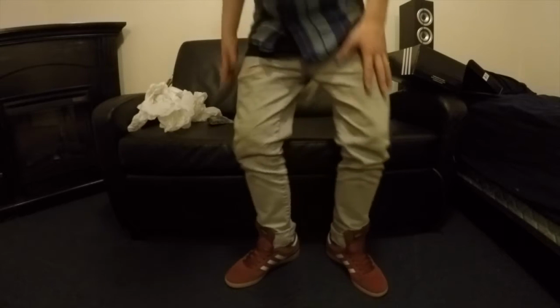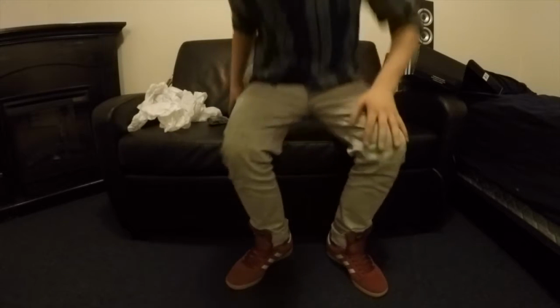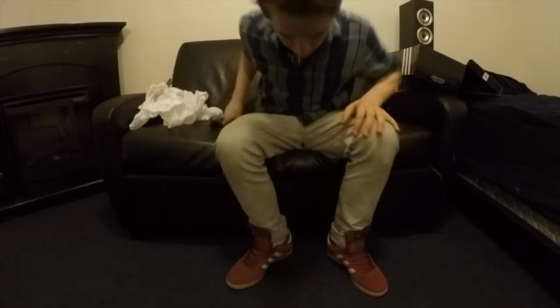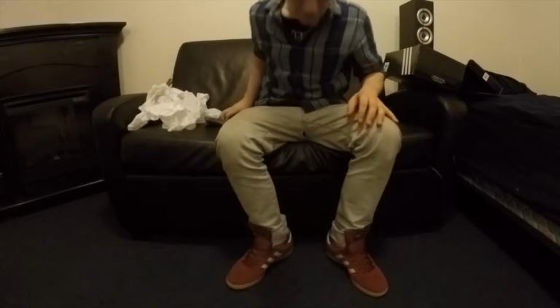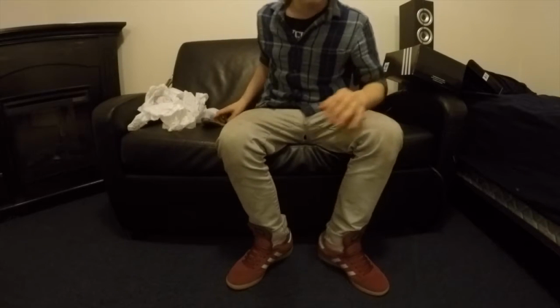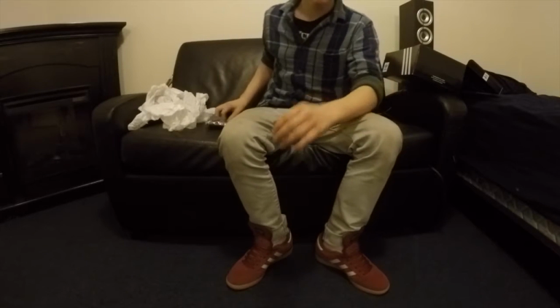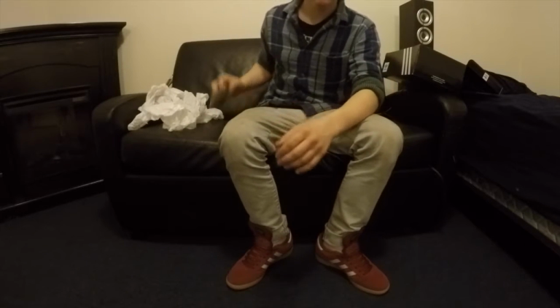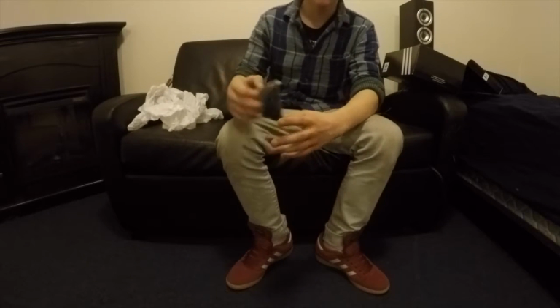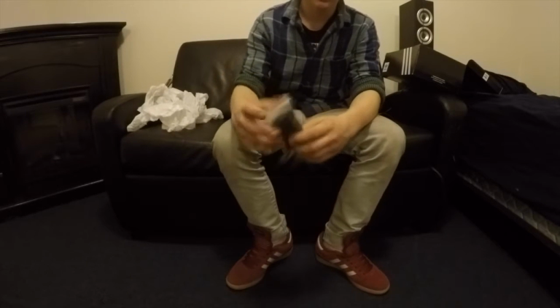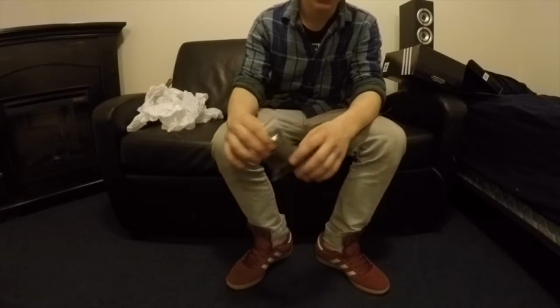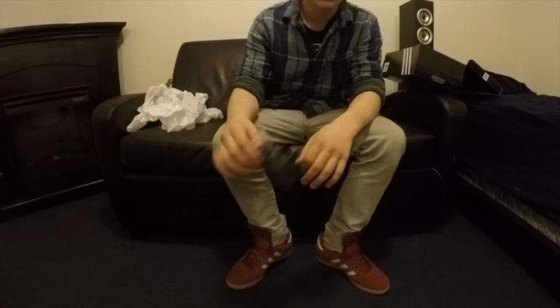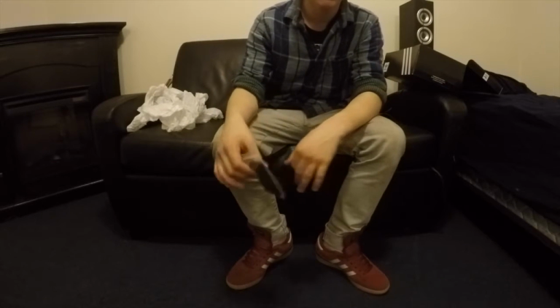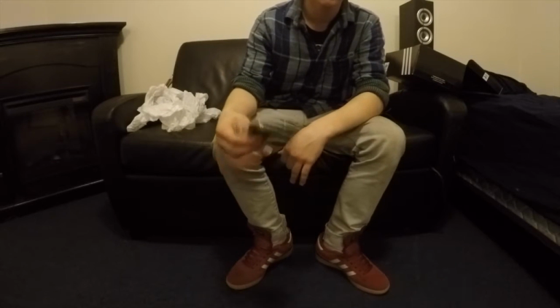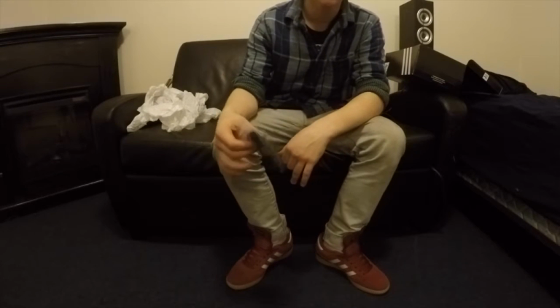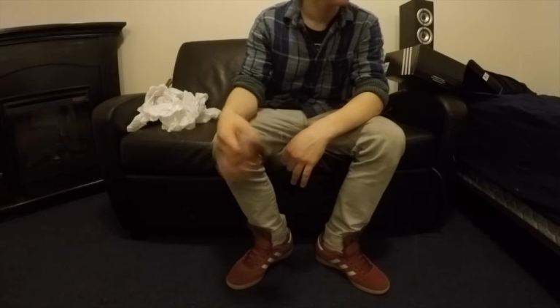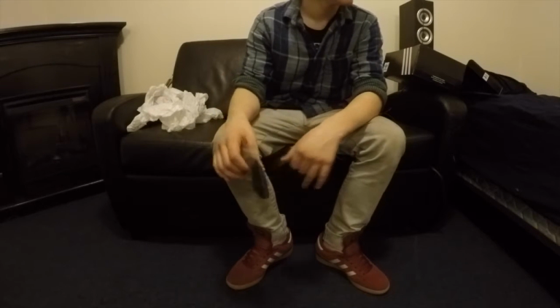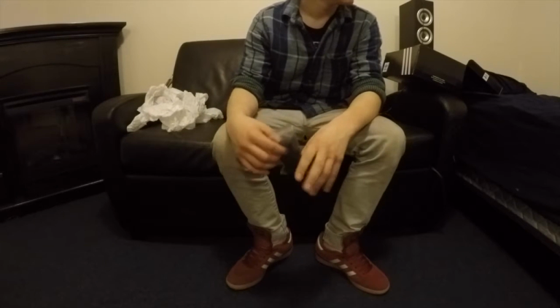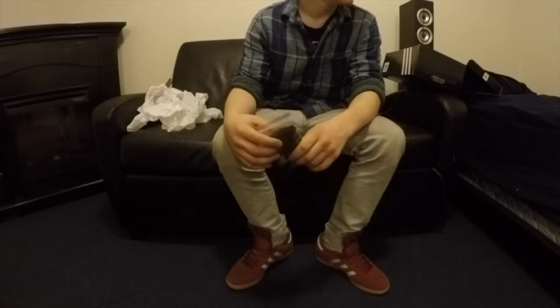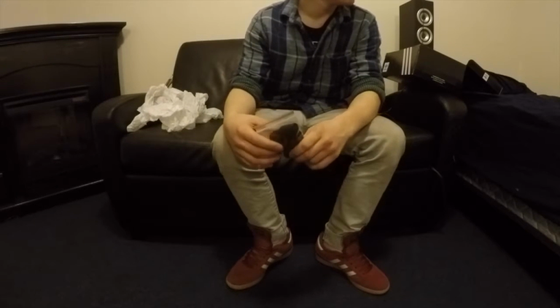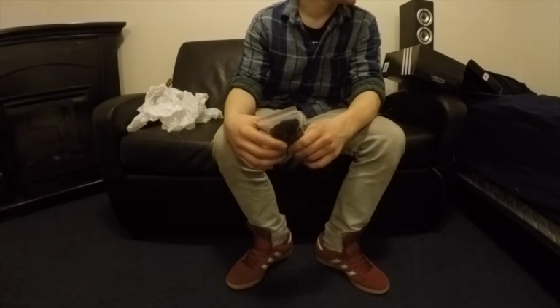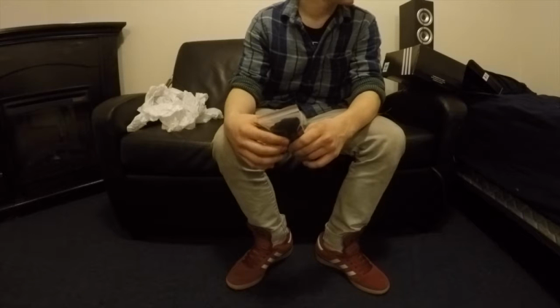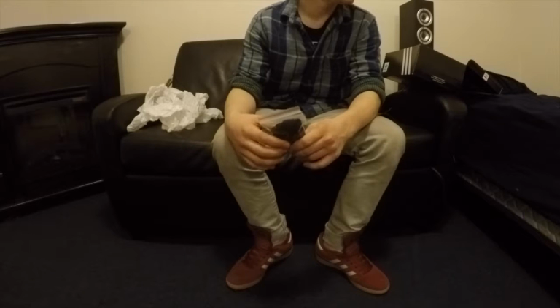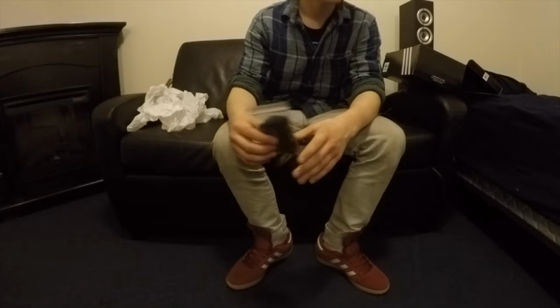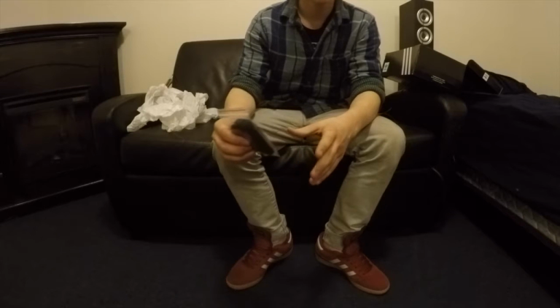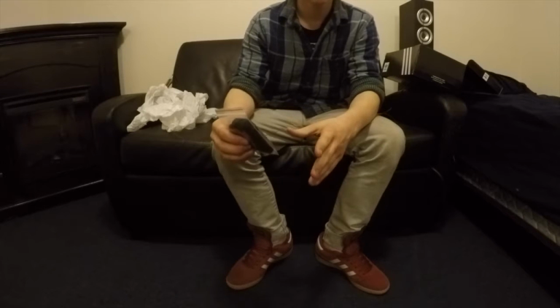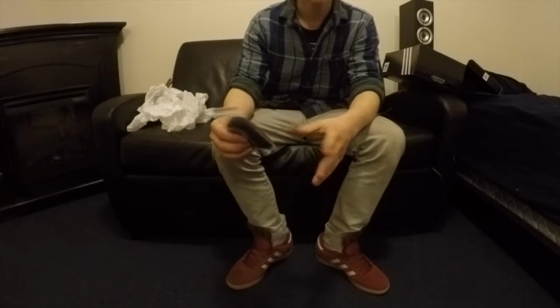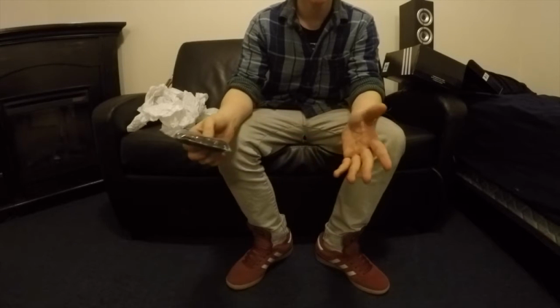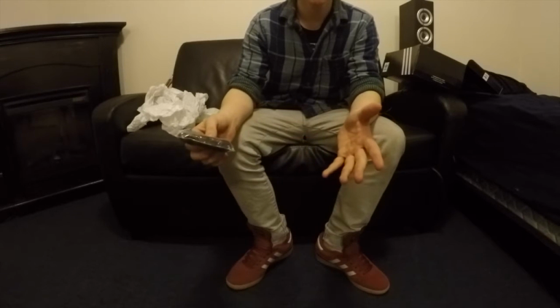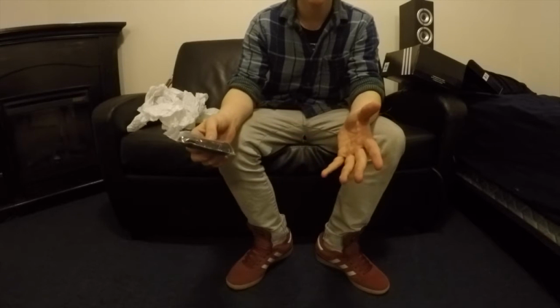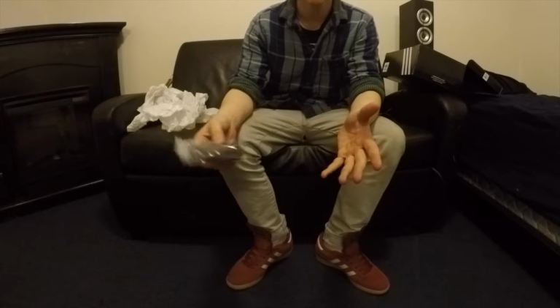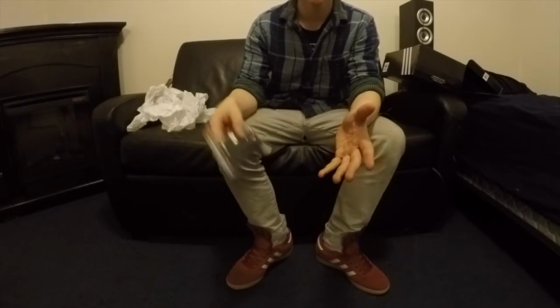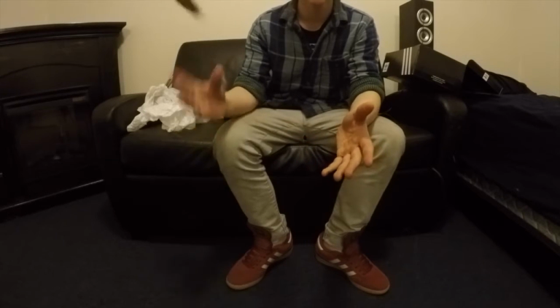They also come with black laces. So let's try and skate.